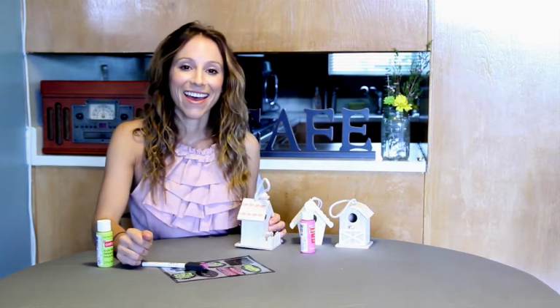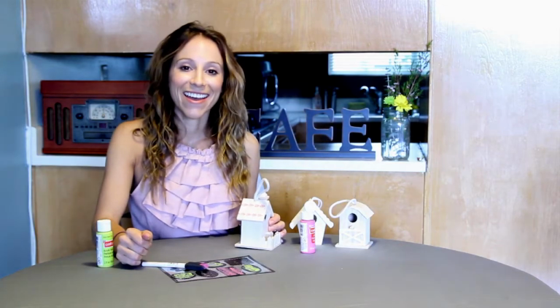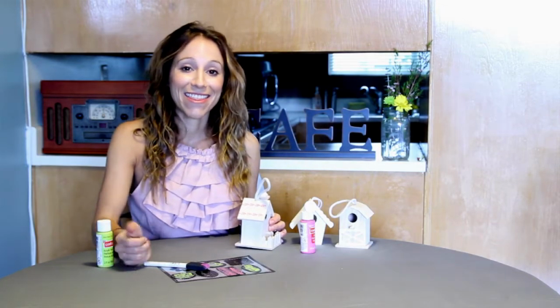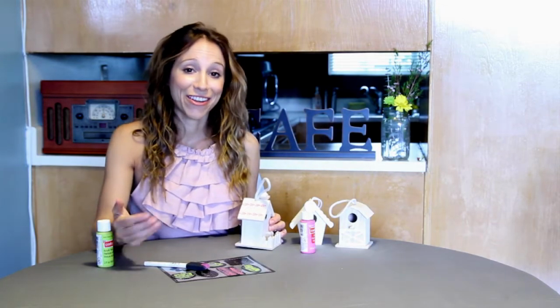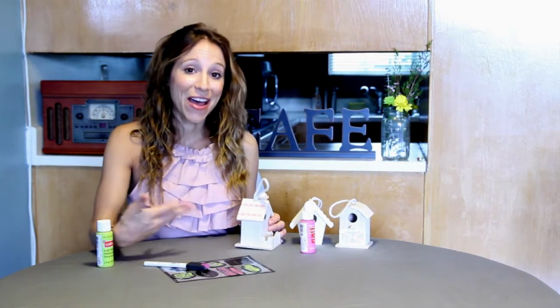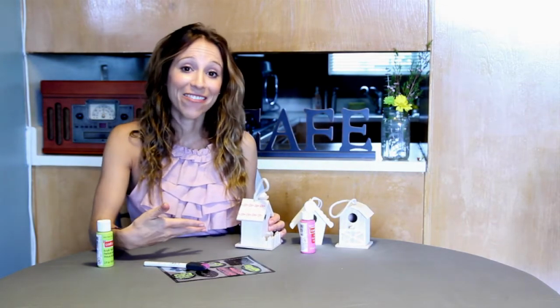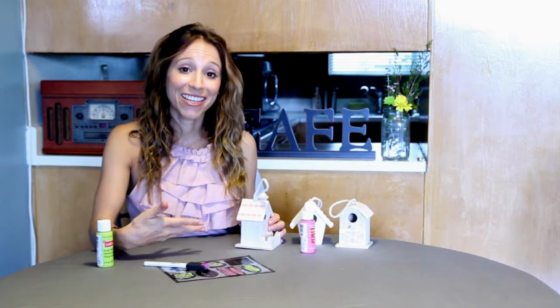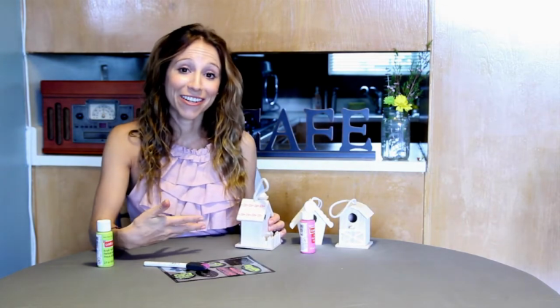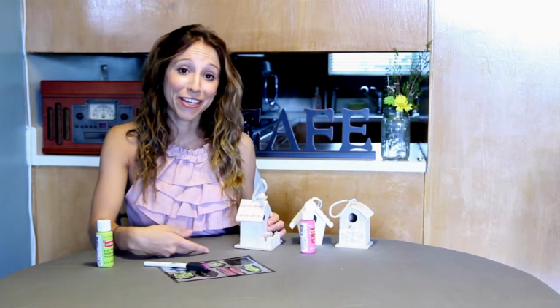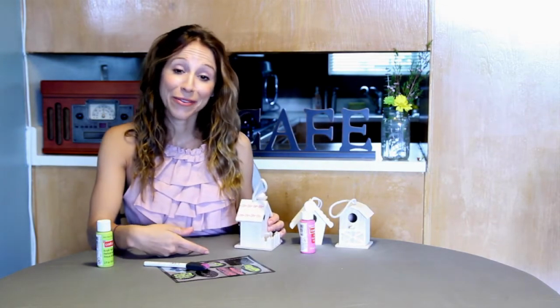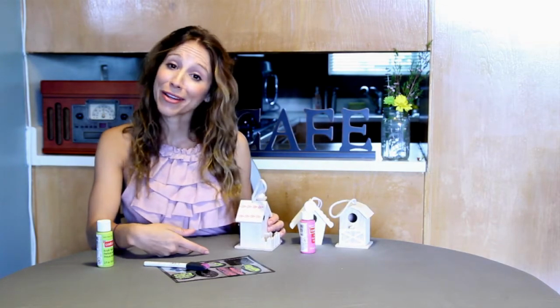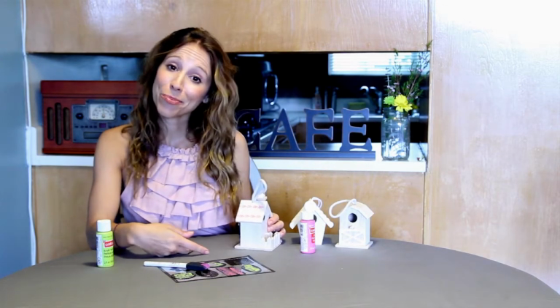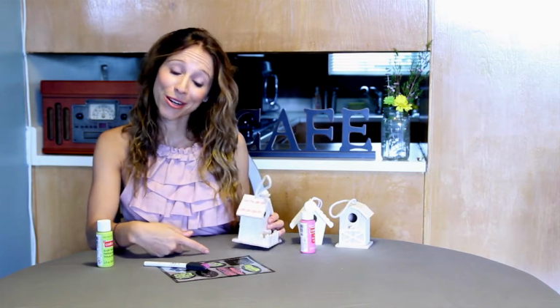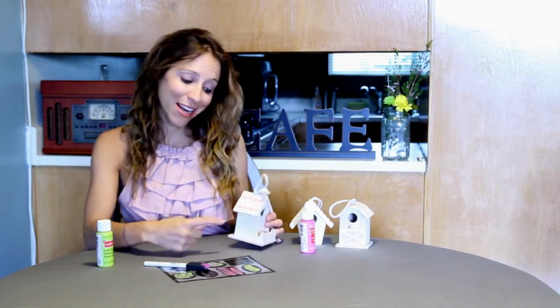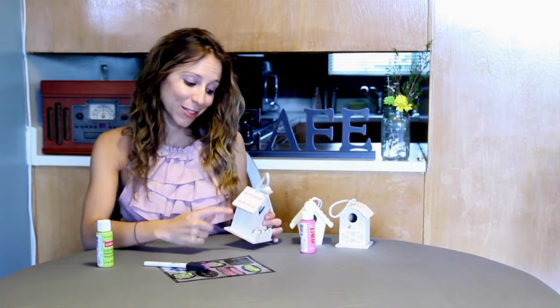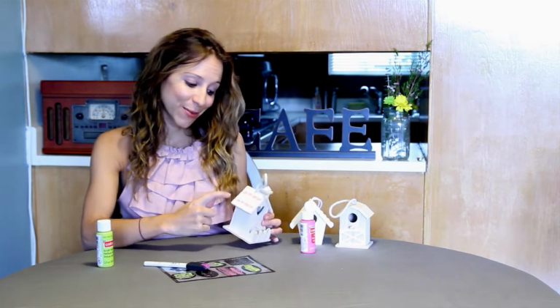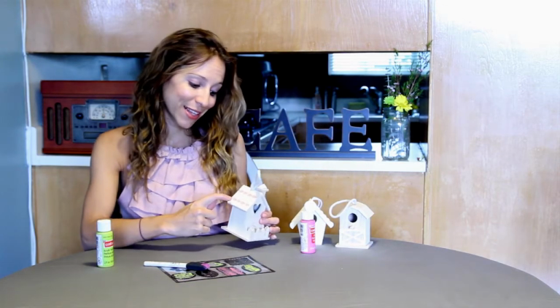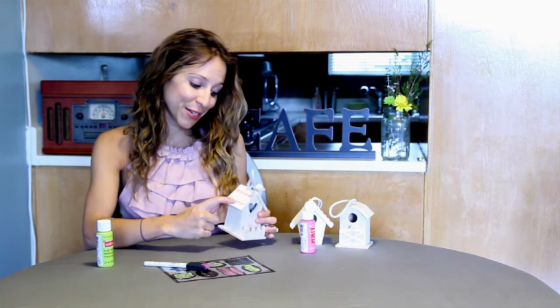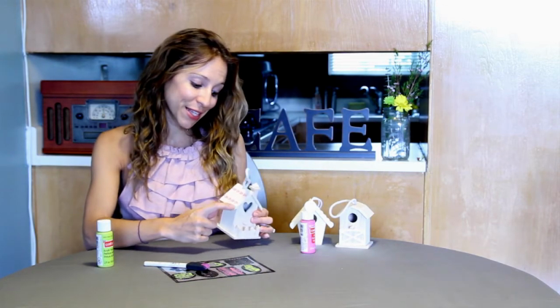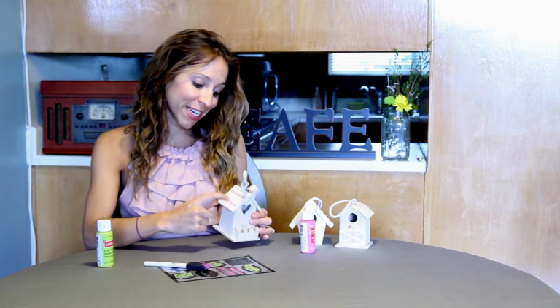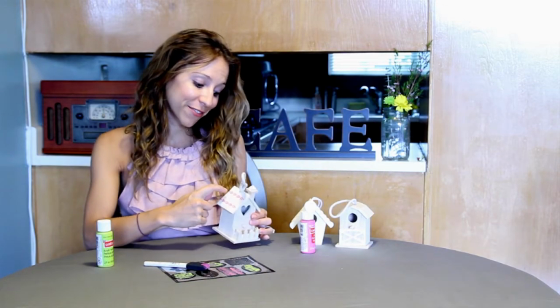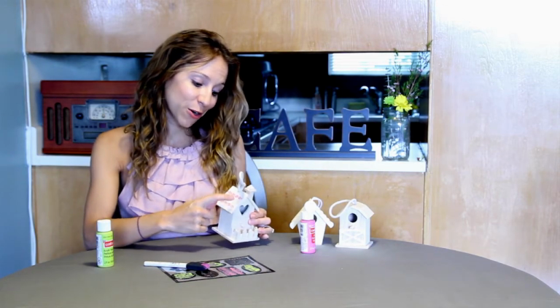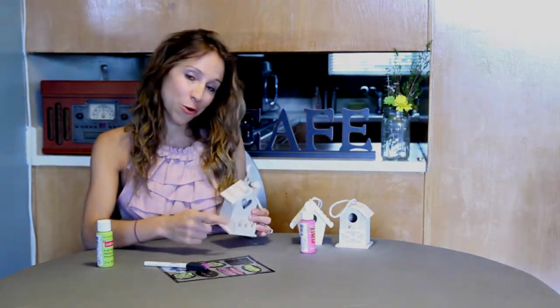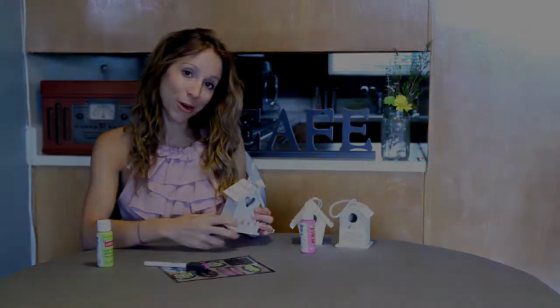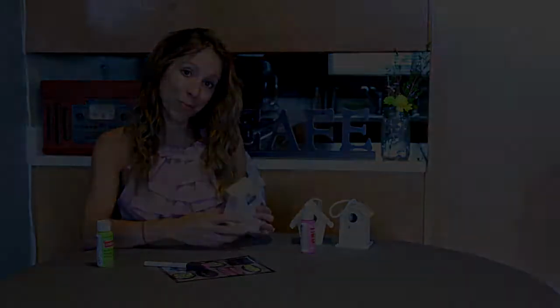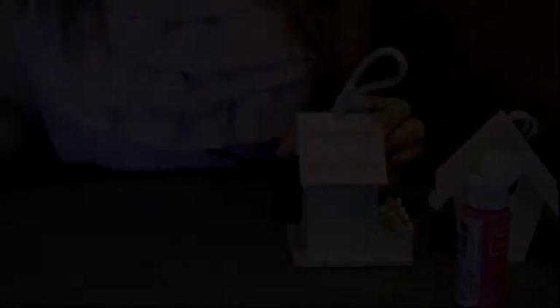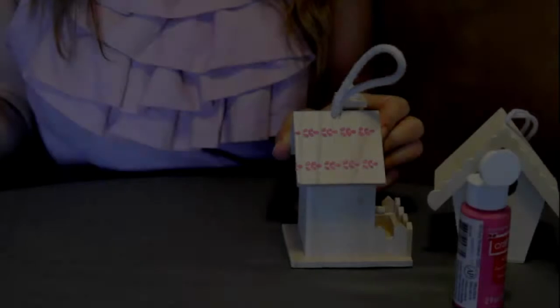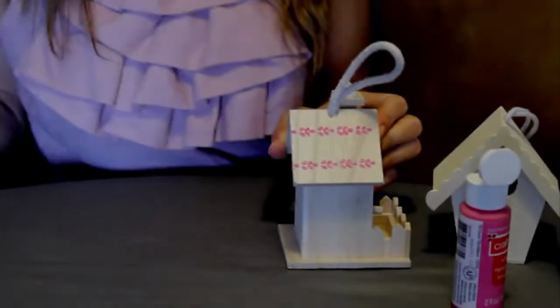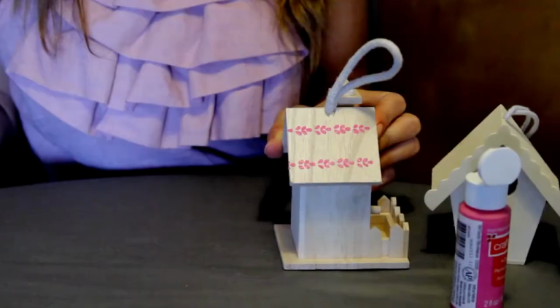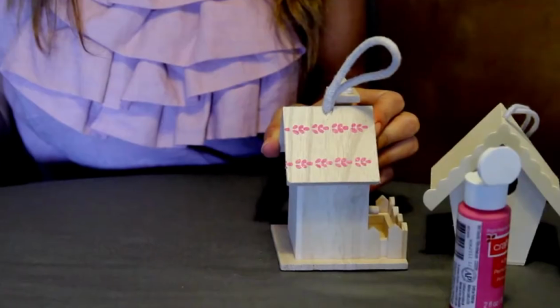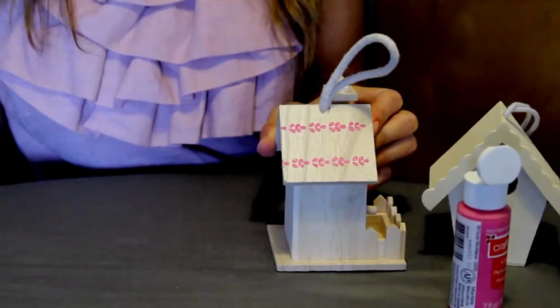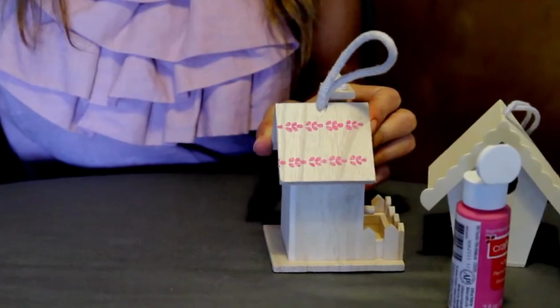And there you have it — your cute little bird house with little leaf decor, handmade by you.